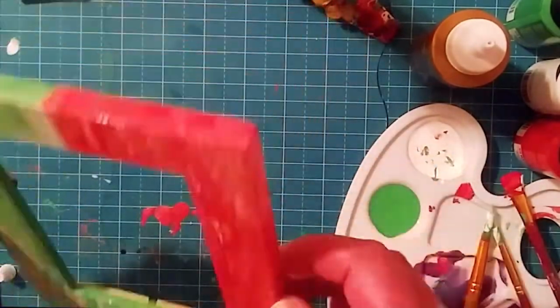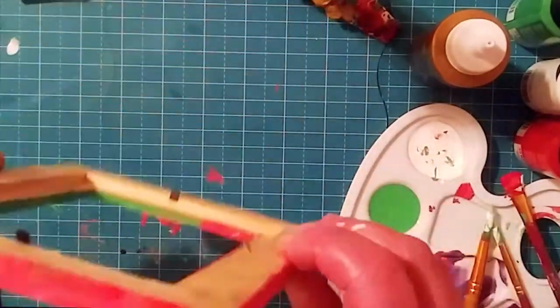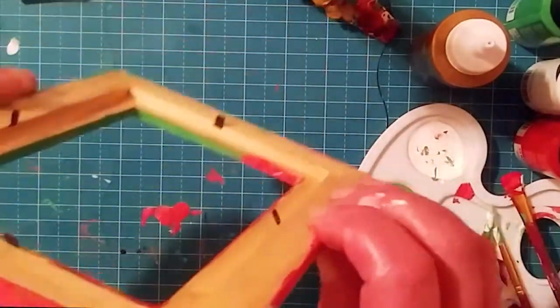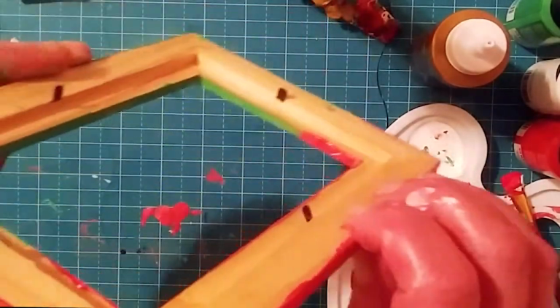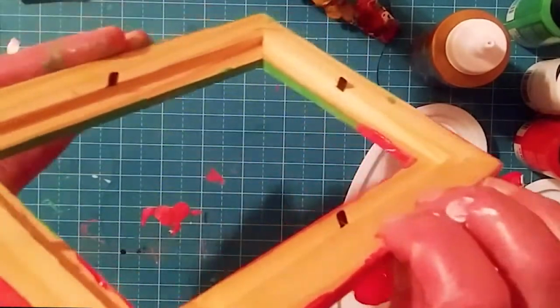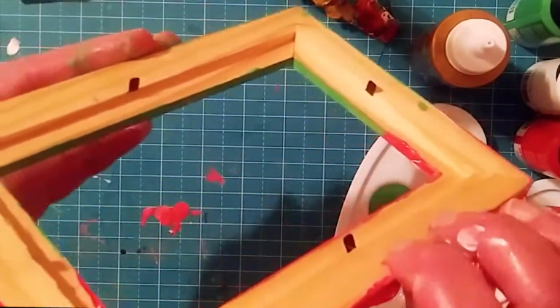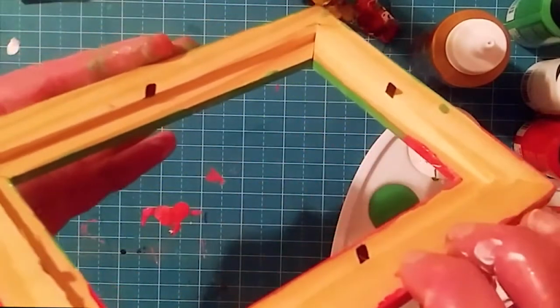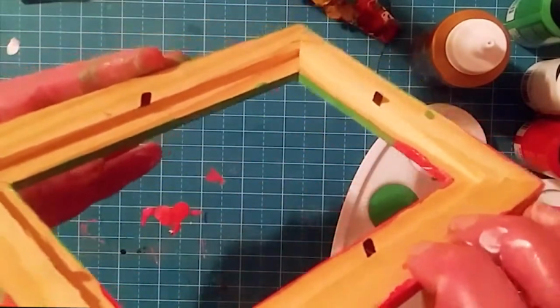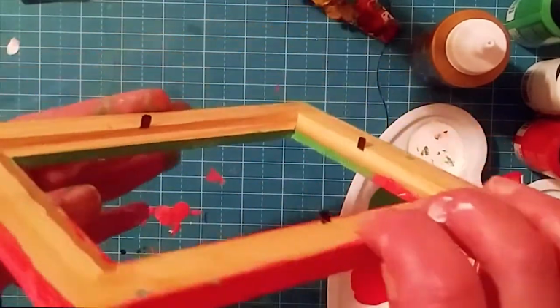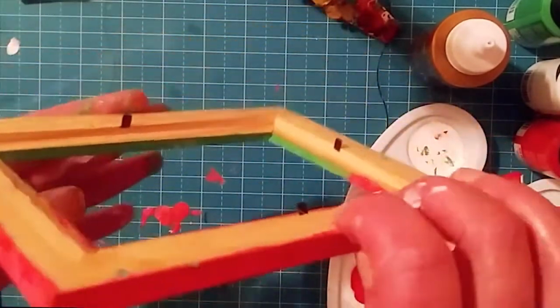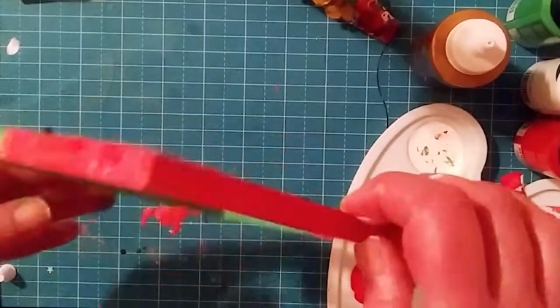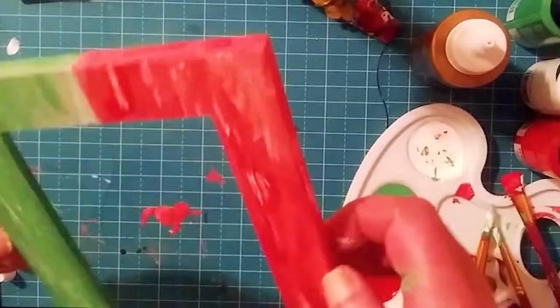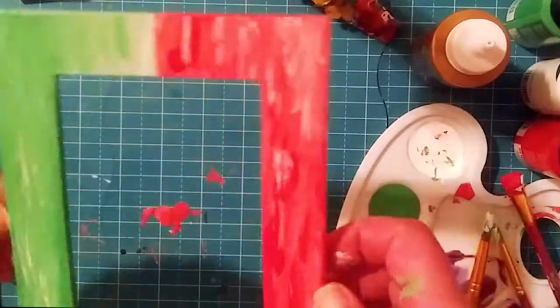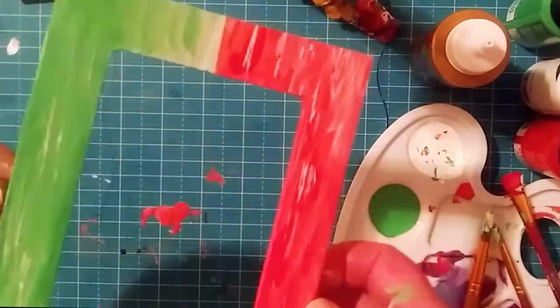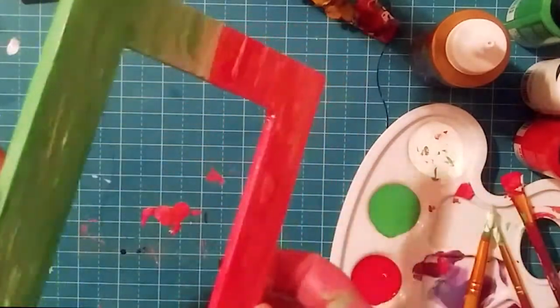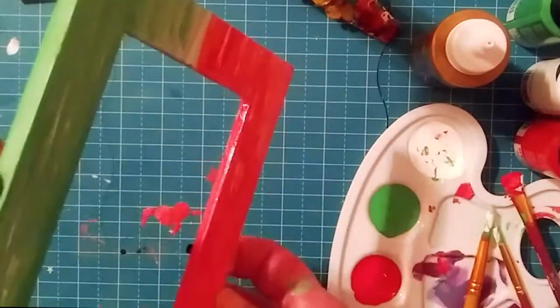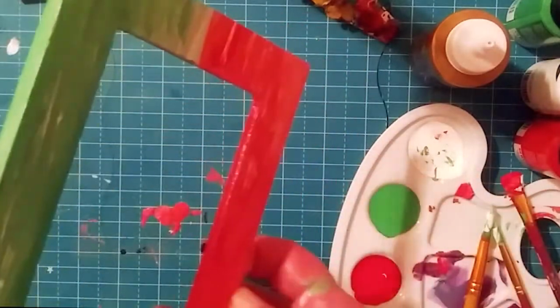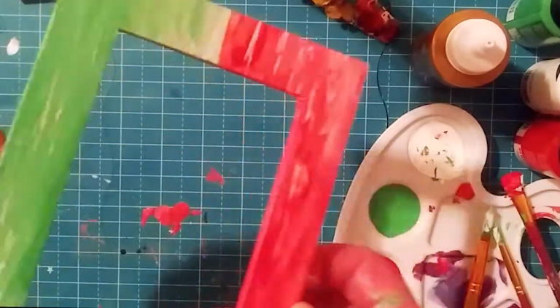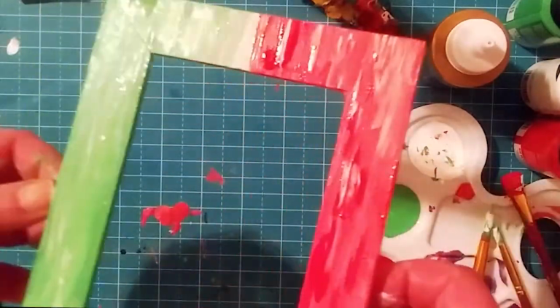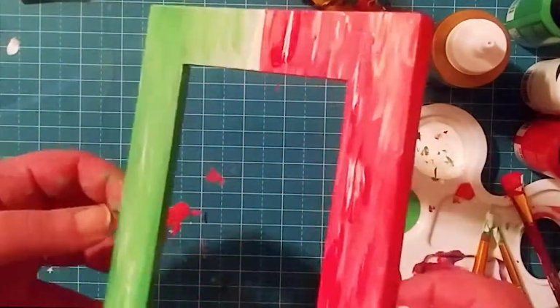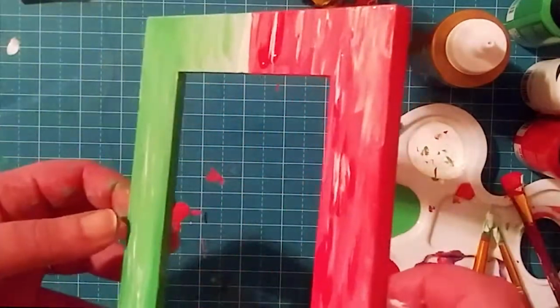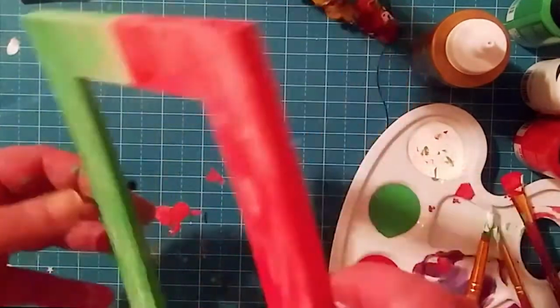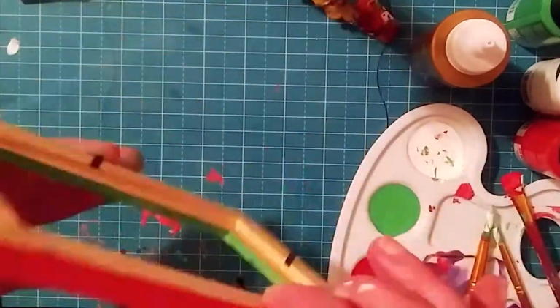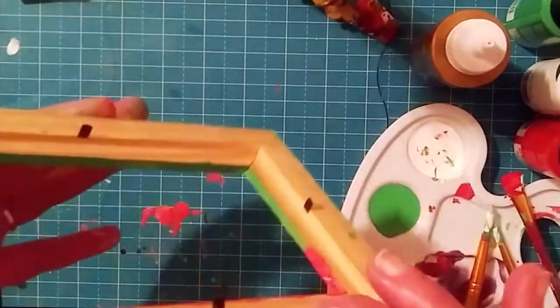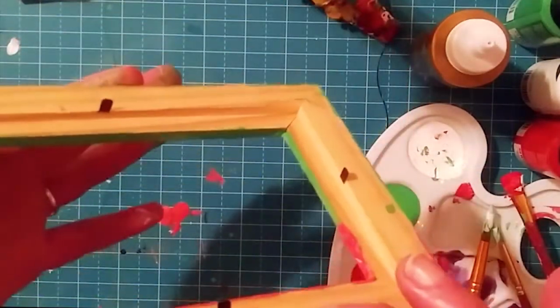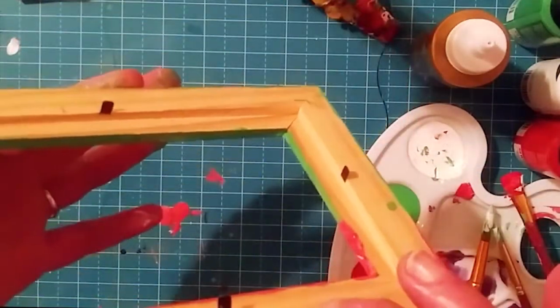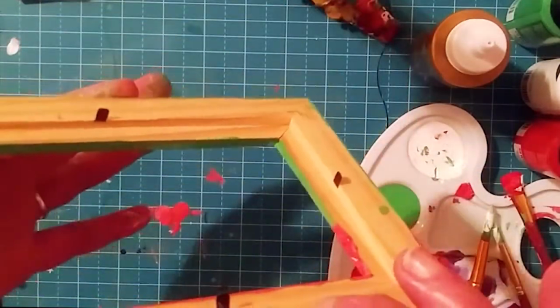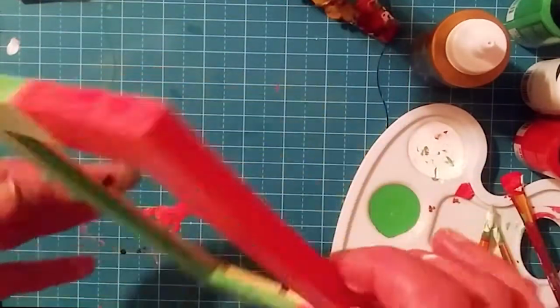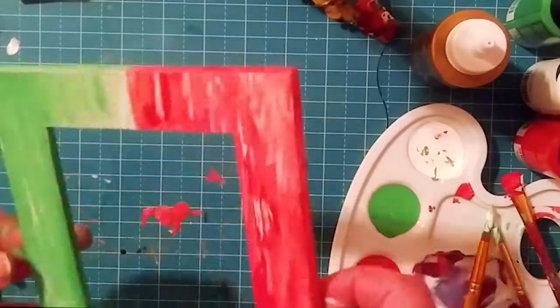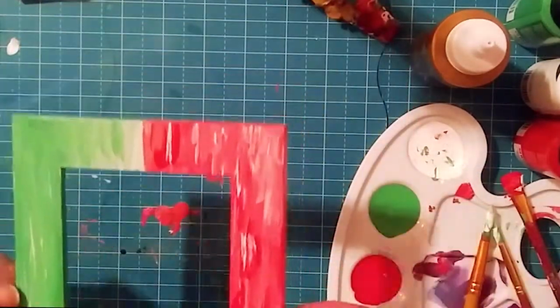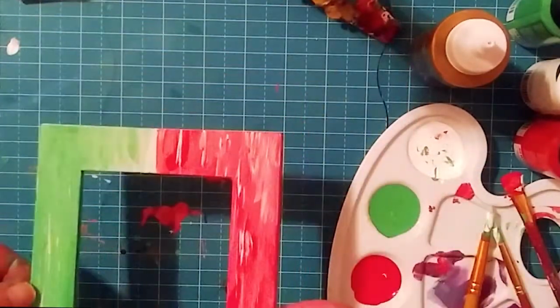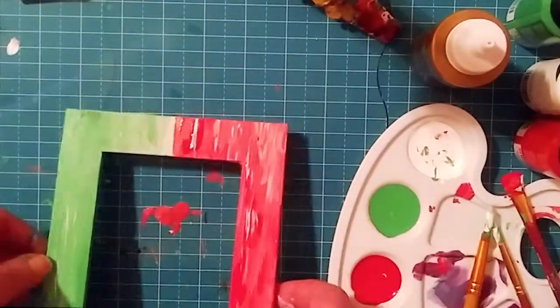Once that dries, we're going to paint the back and all the sides so it has a nice finished look to it.